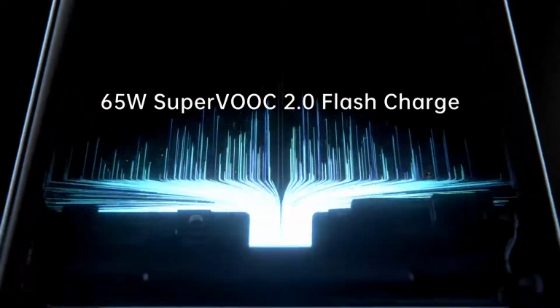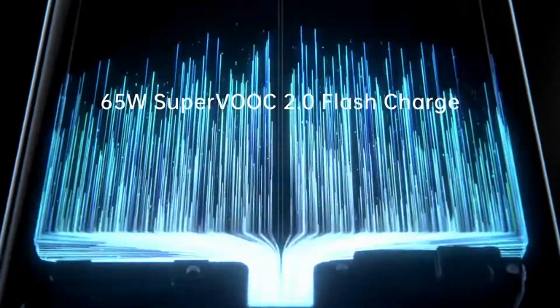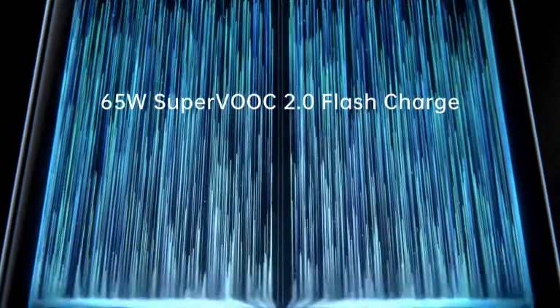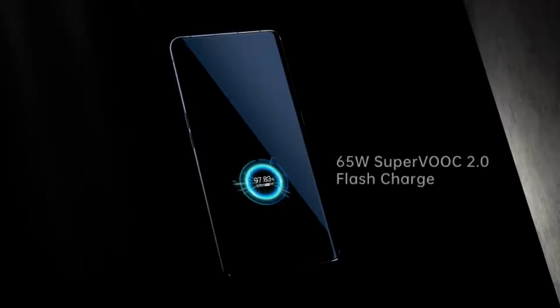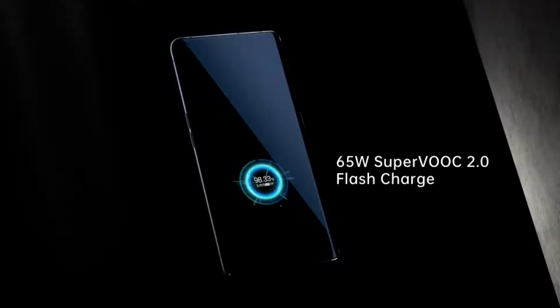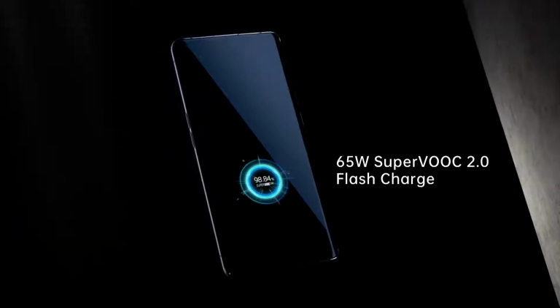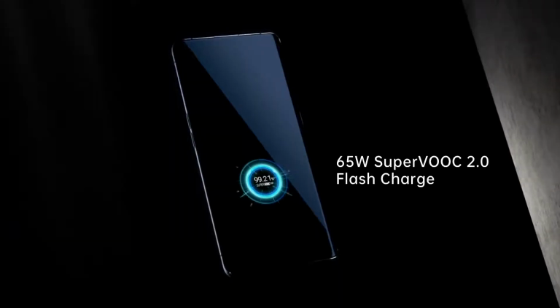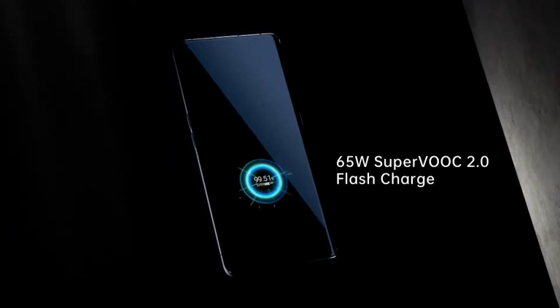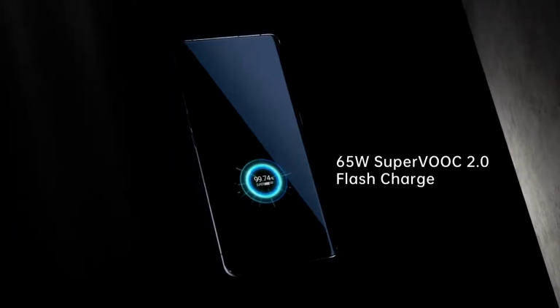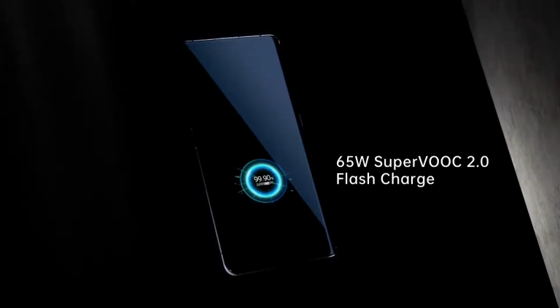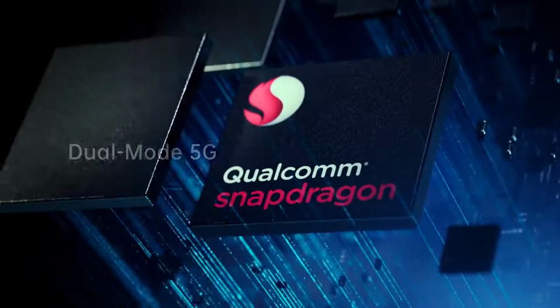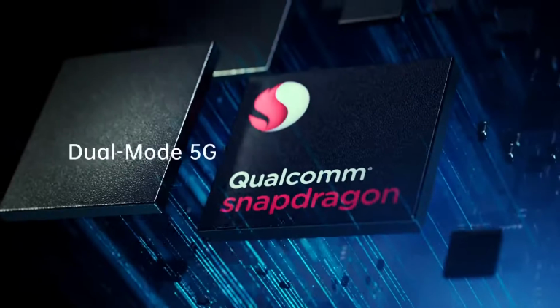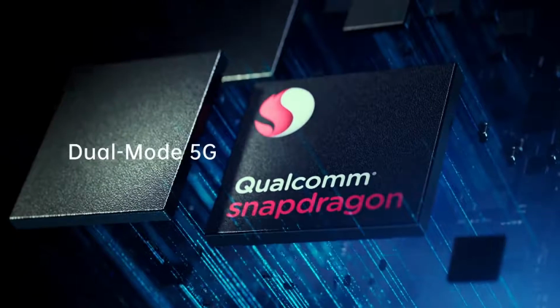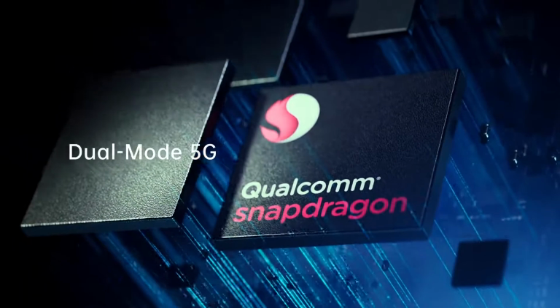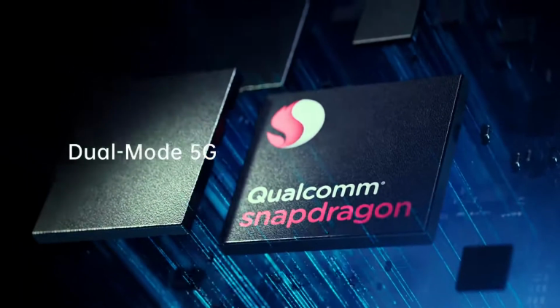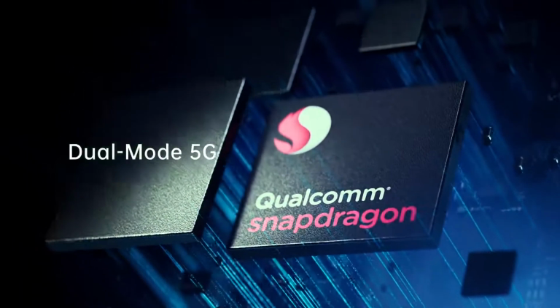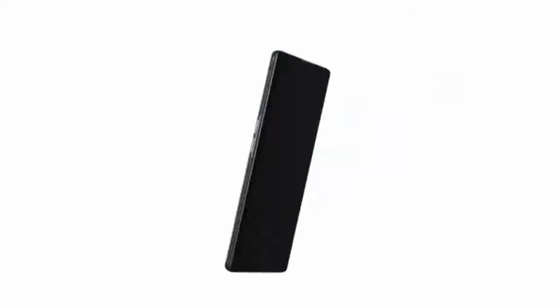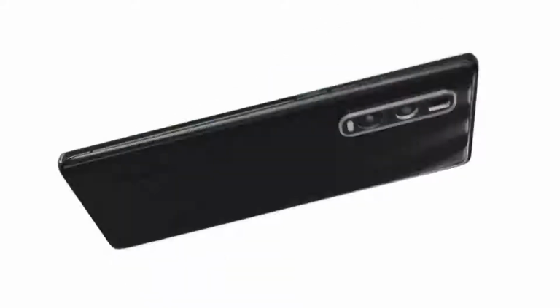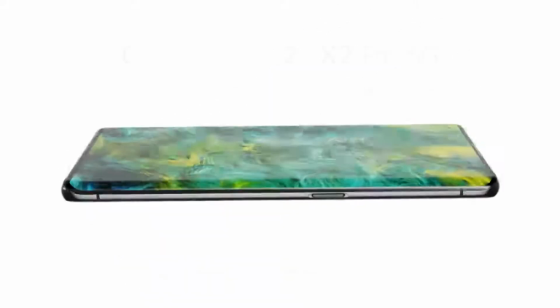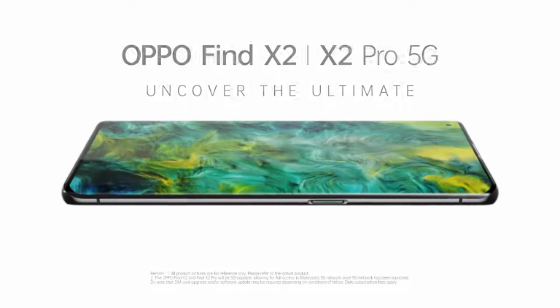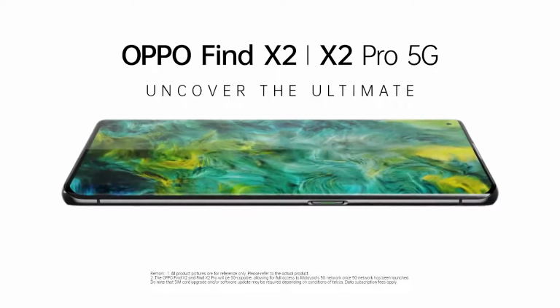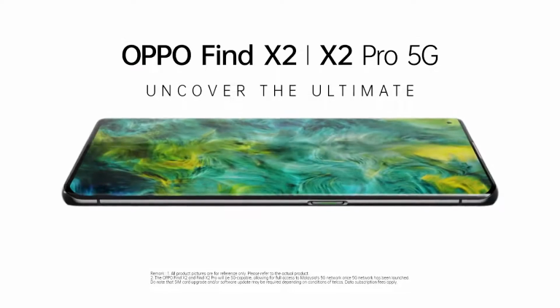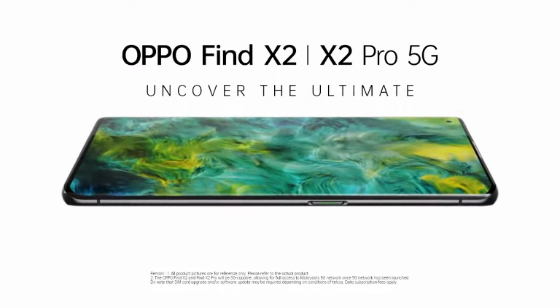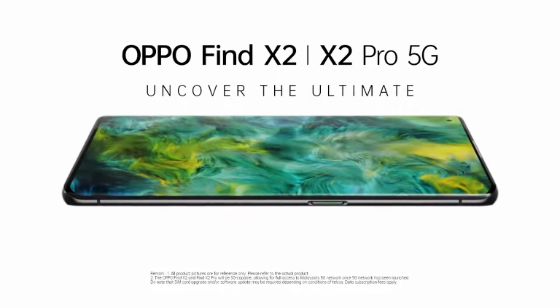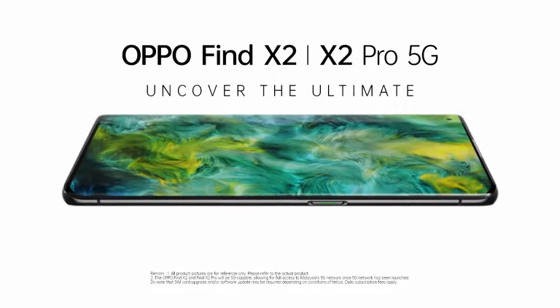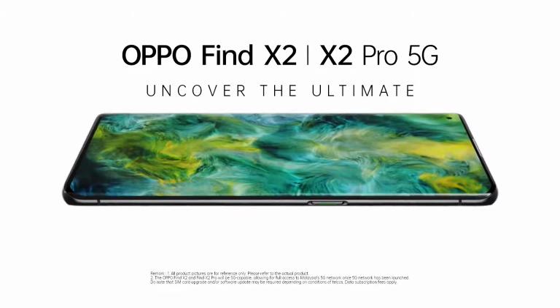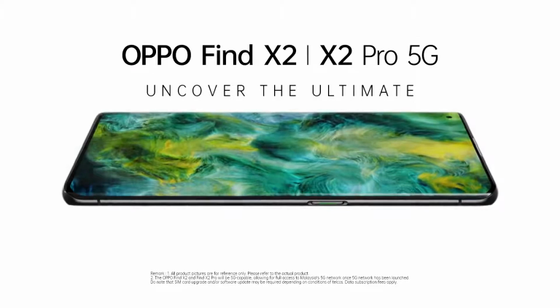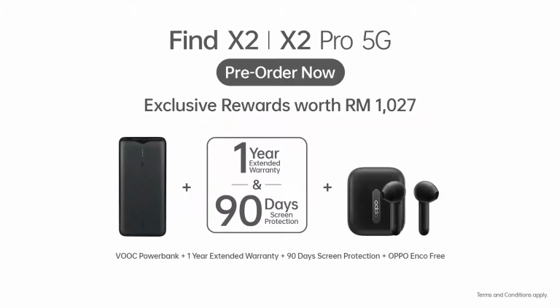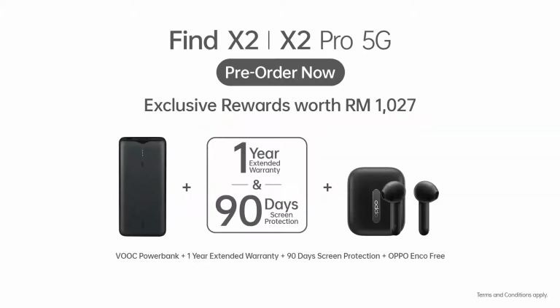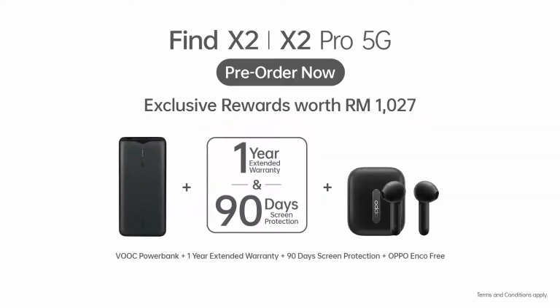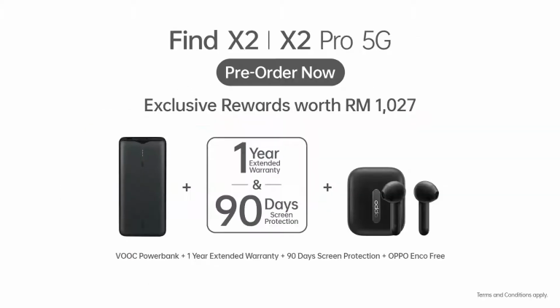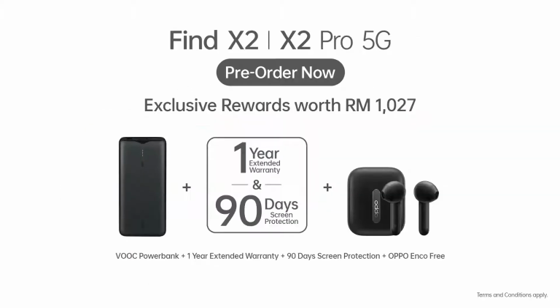65W SuperVOOC 2.0 Flash Charge. Powered by 5G, Oppo Find X2 Series. Uncover the ultimate.